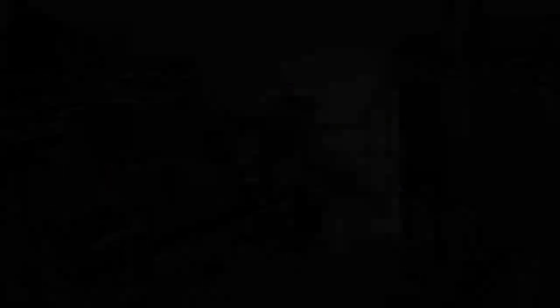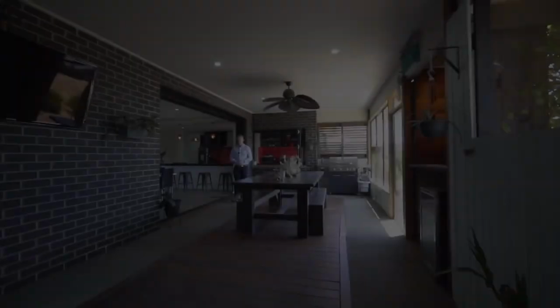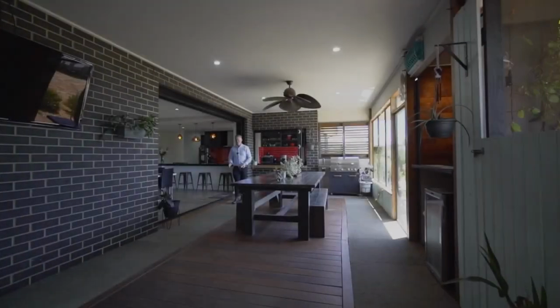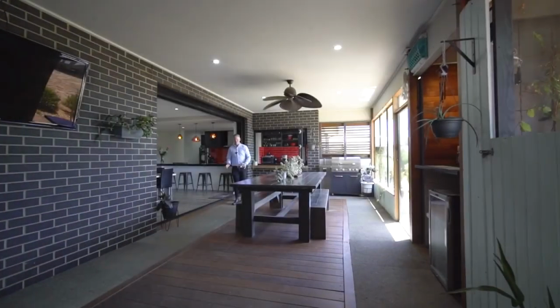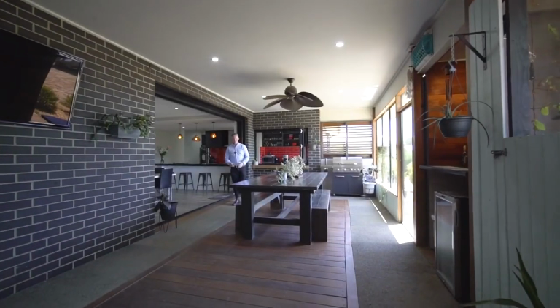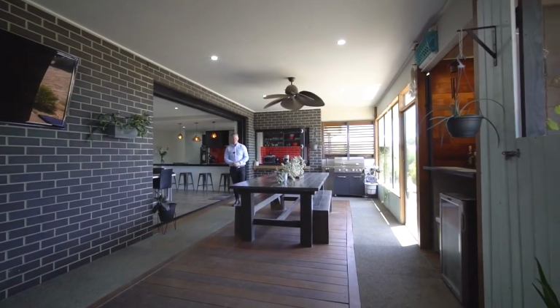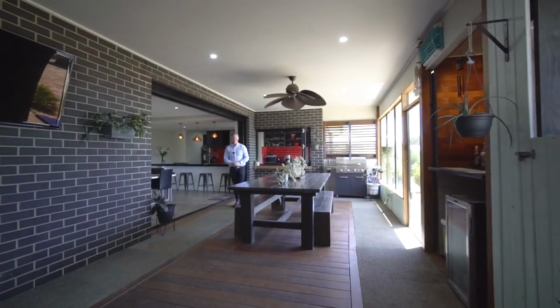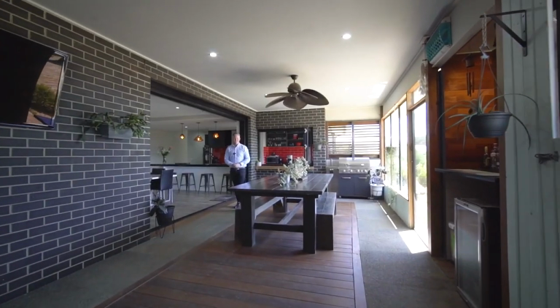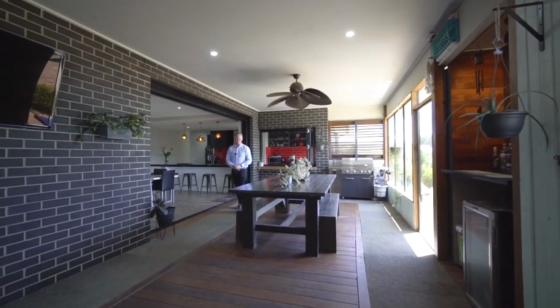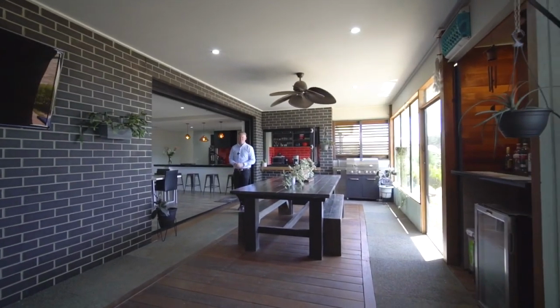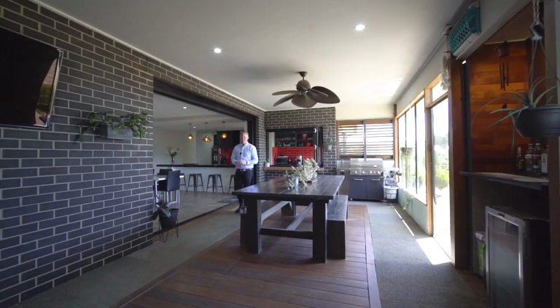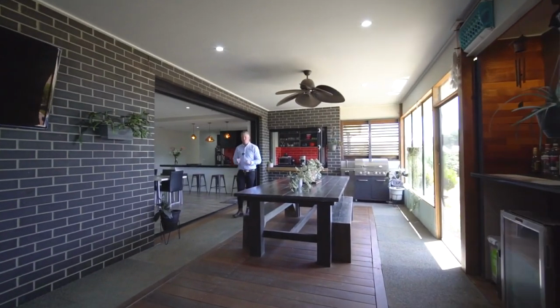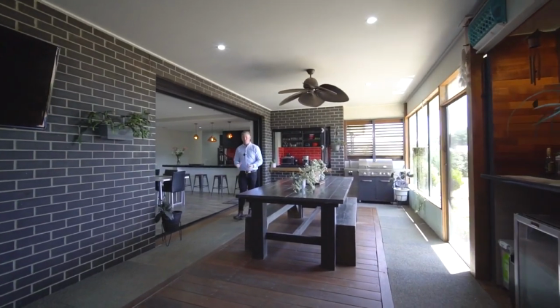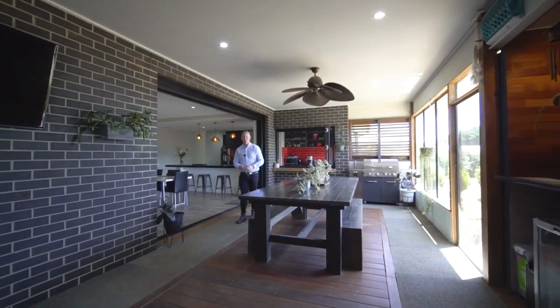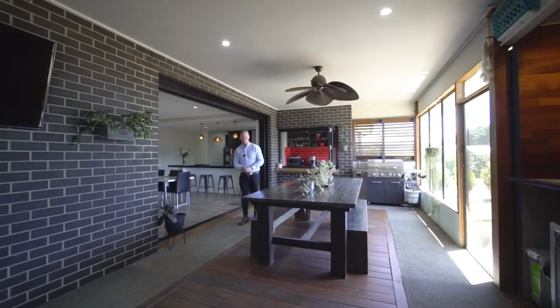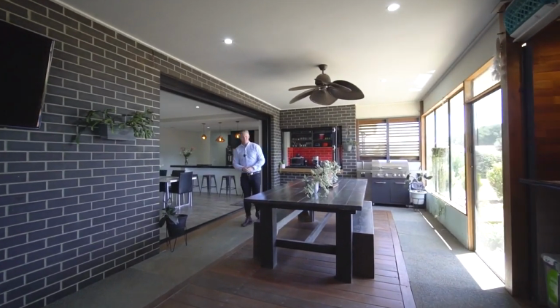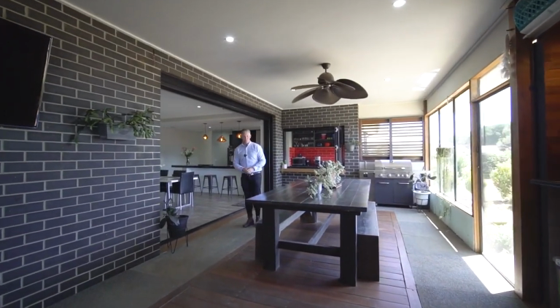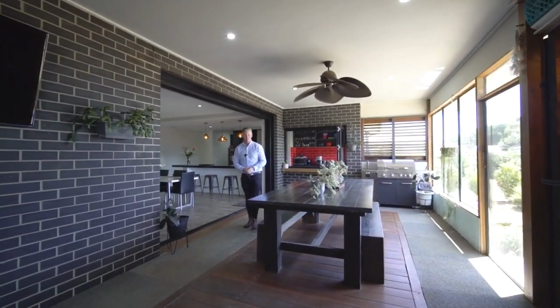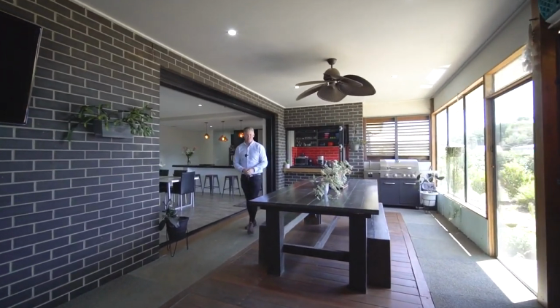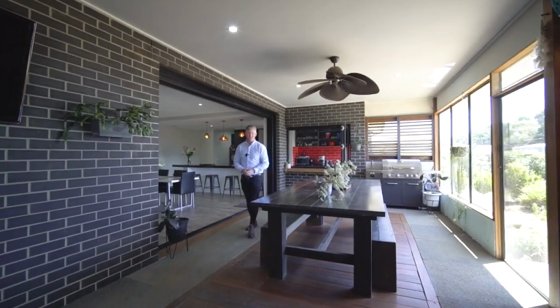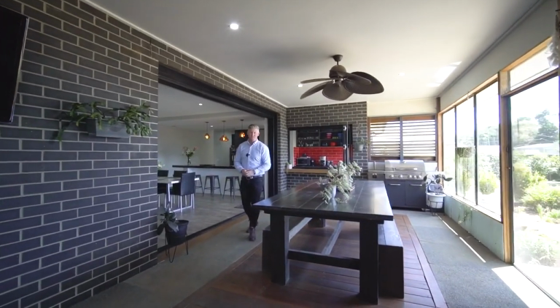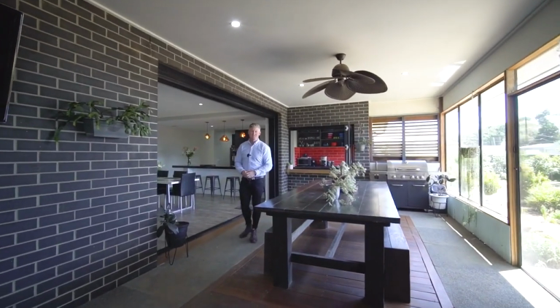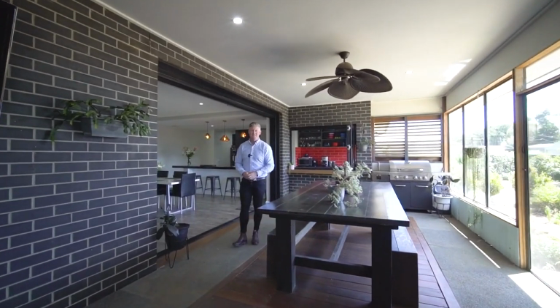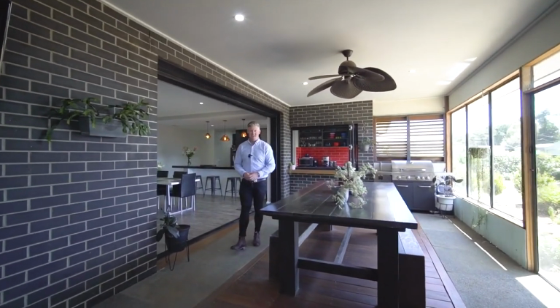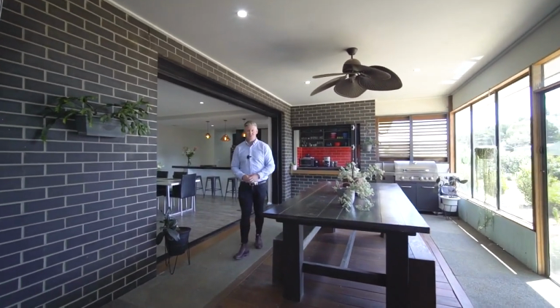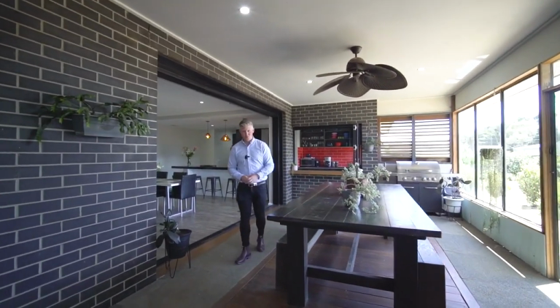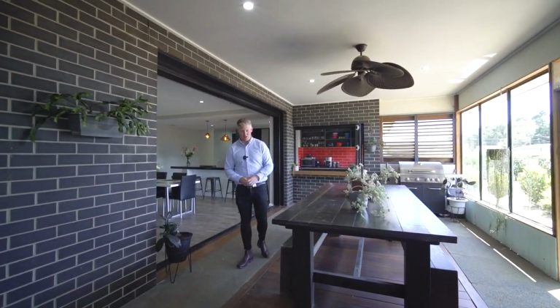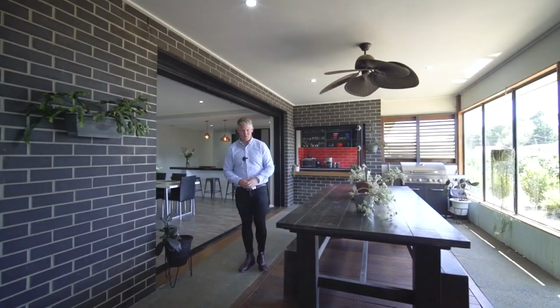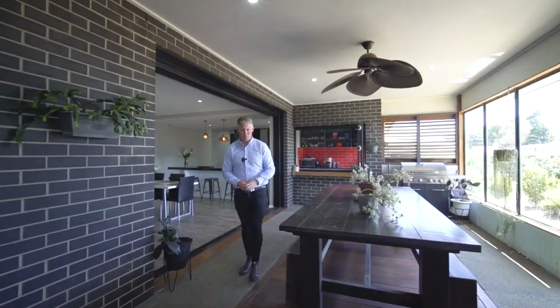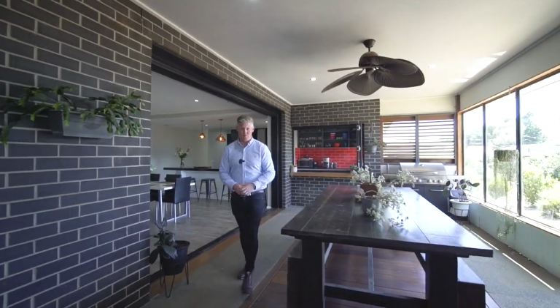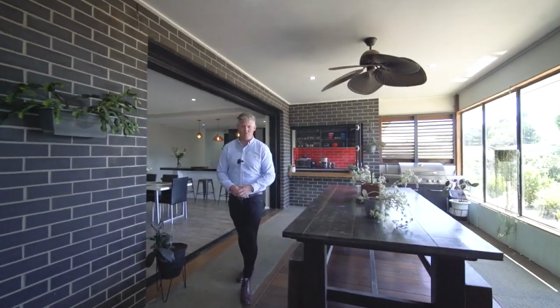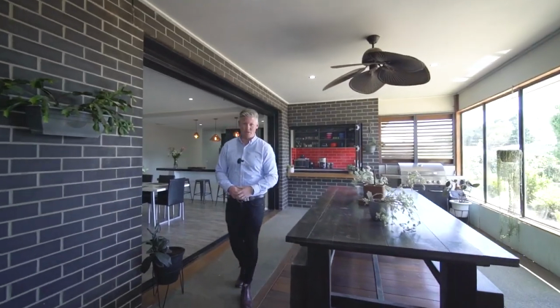Your inspection here simply will not disappoint. Contact me today to arrange your private viewing.